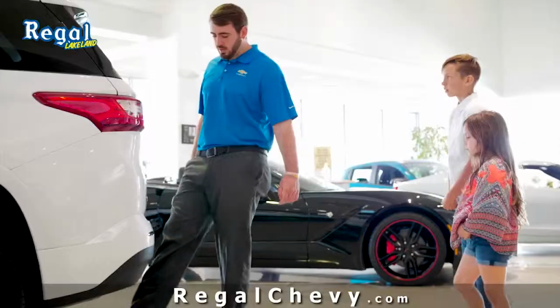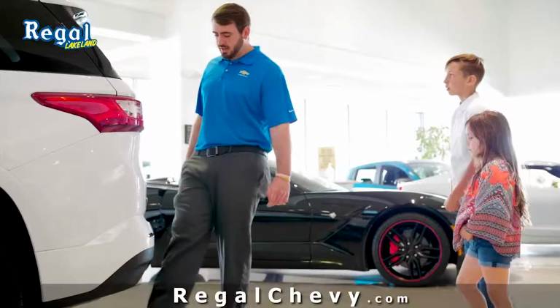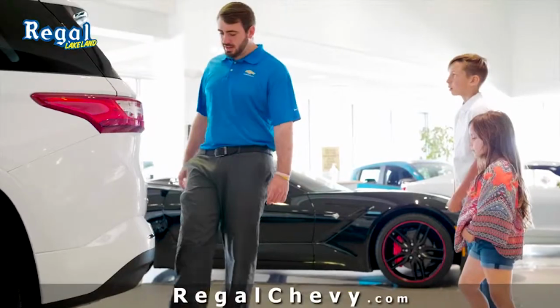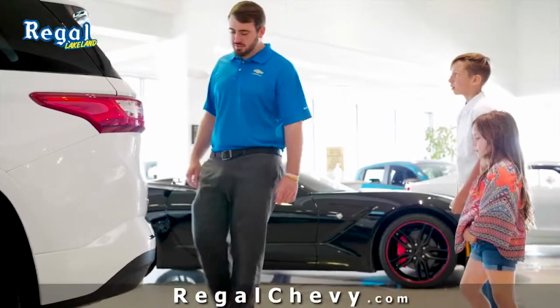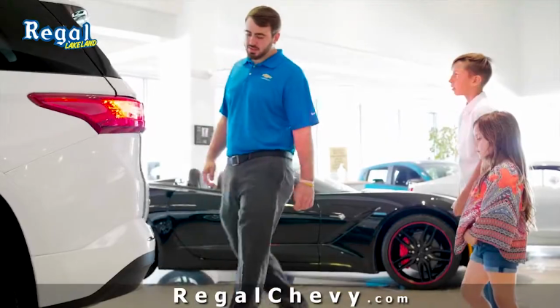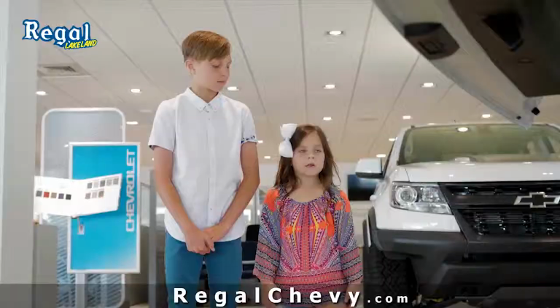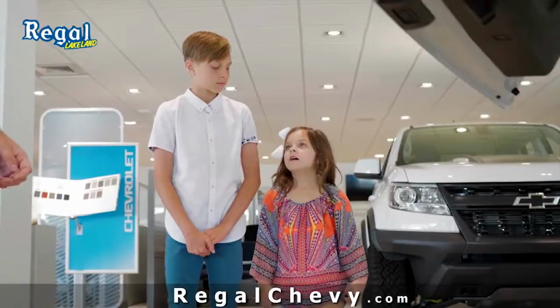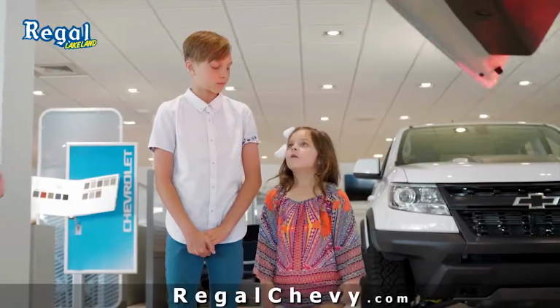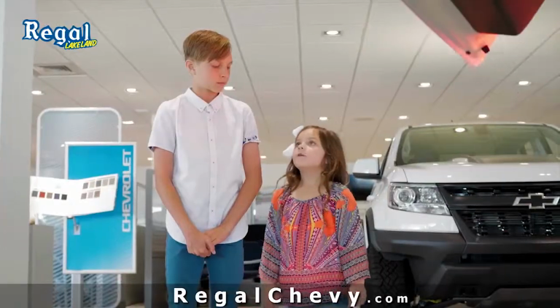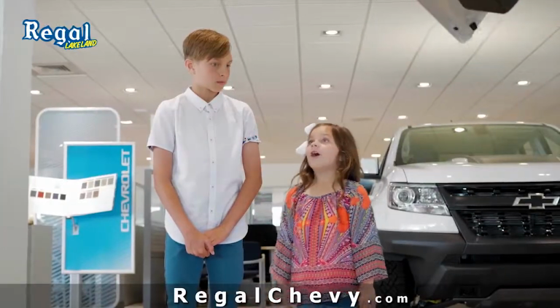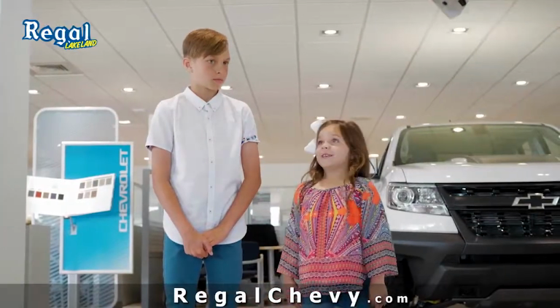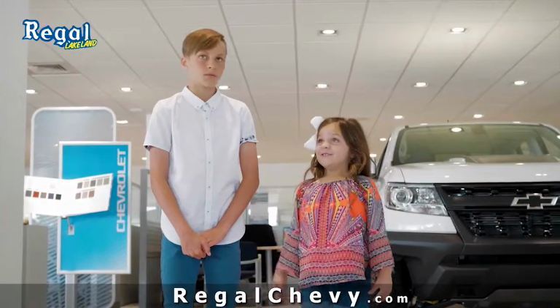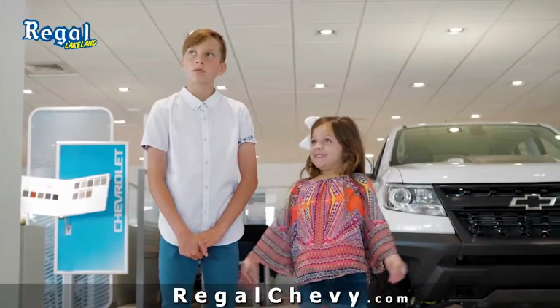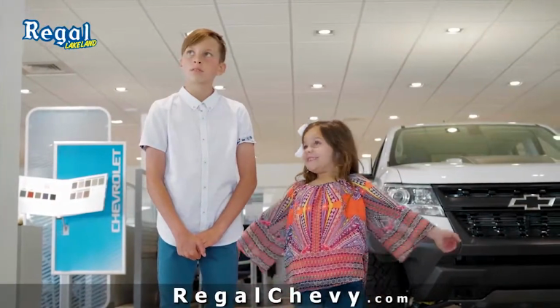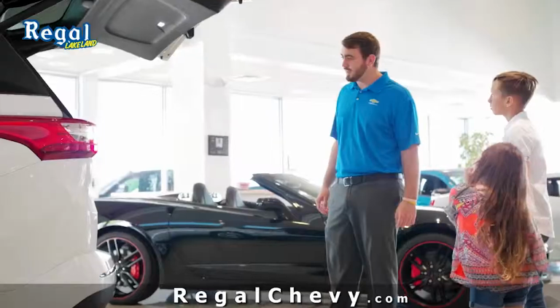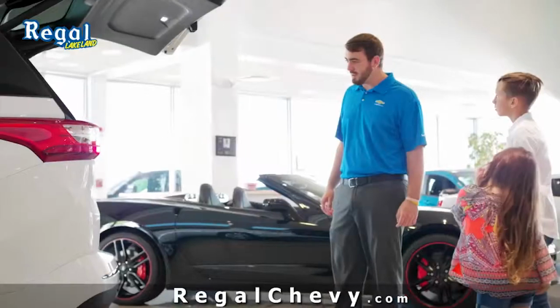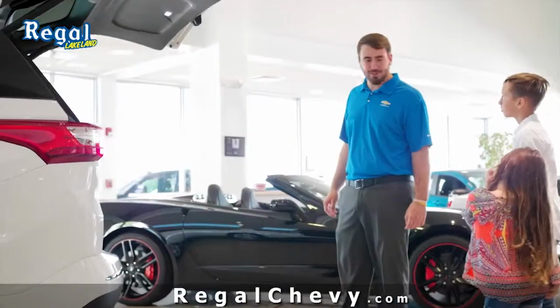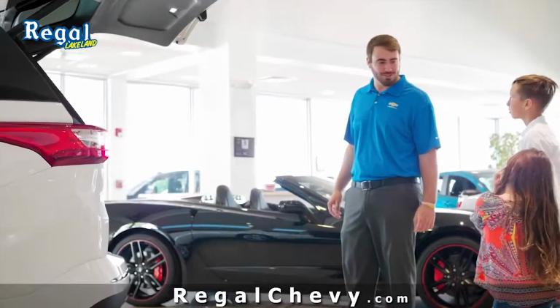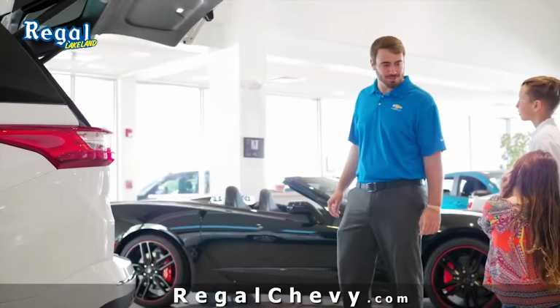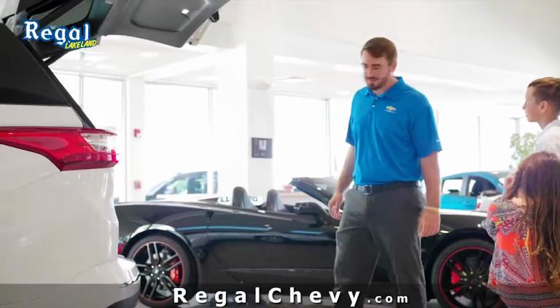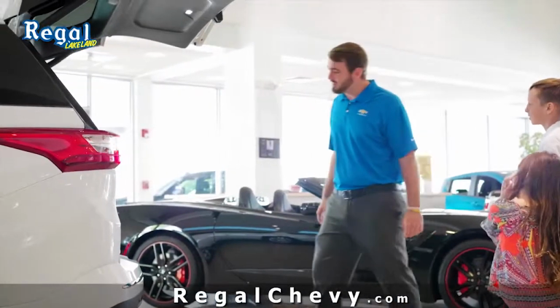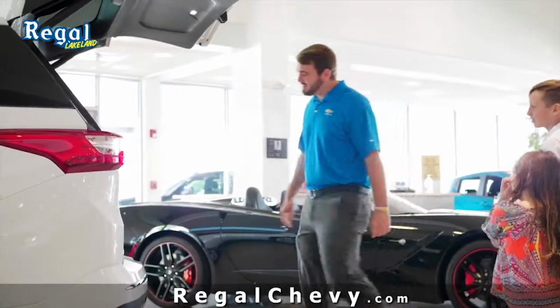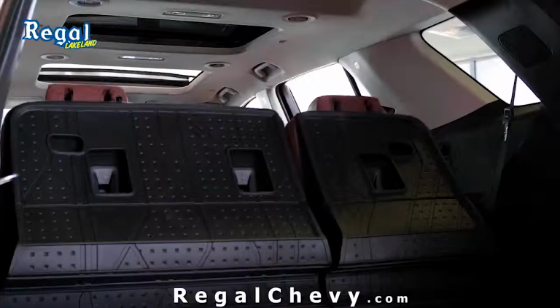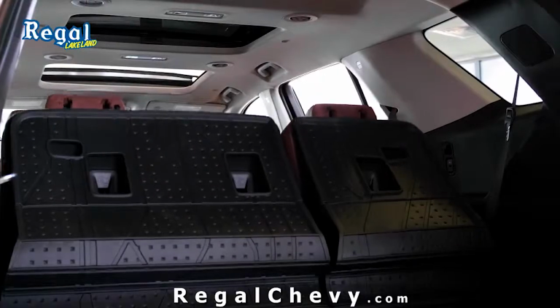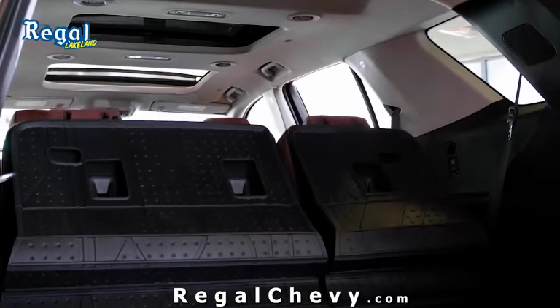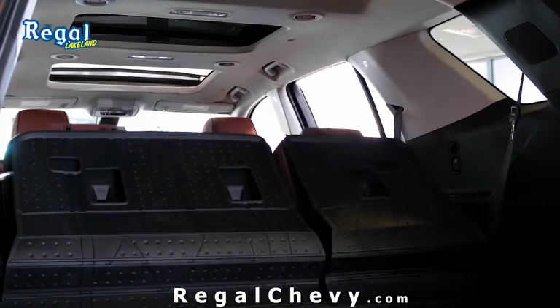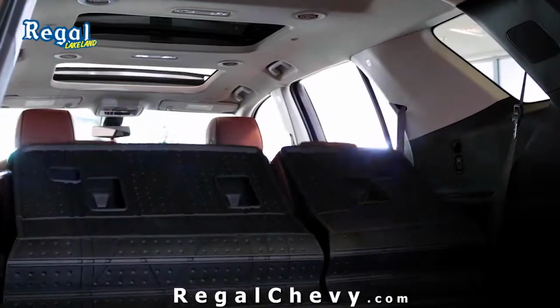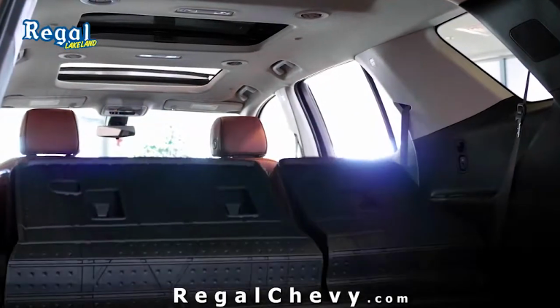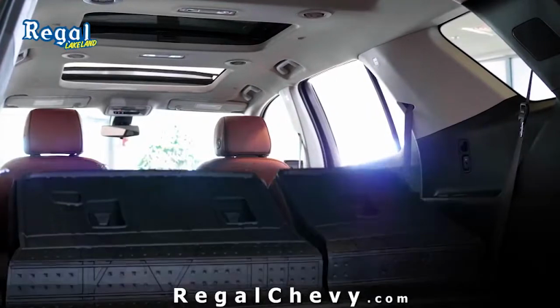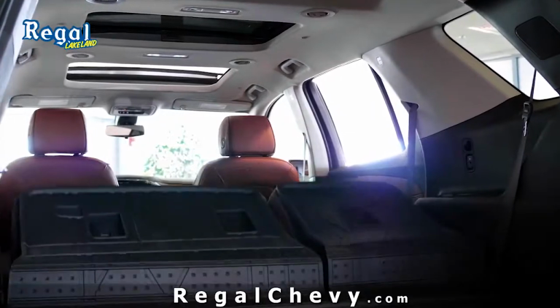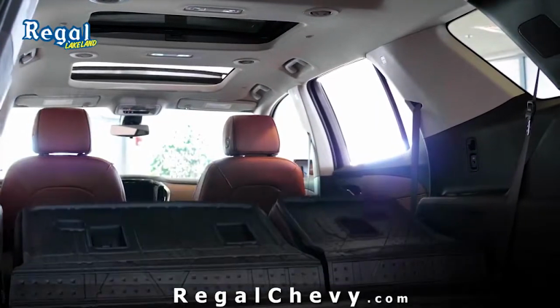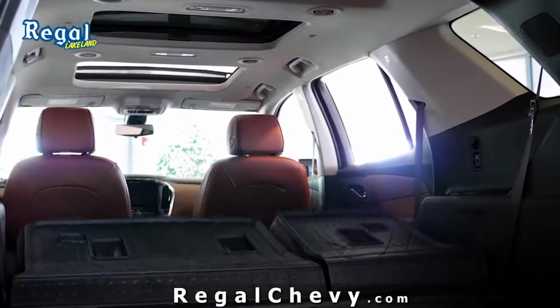And with the hands-free tailgate — will it fit all my toys? It can fit all your toys, especially with the power-folding rear seats.